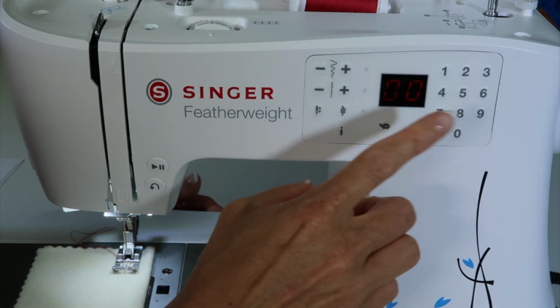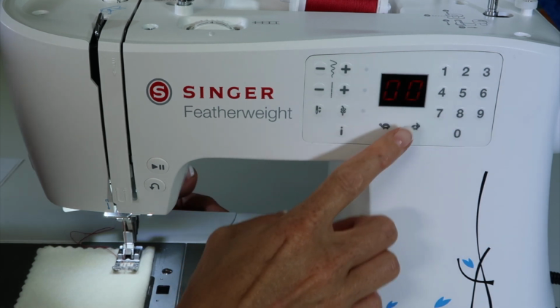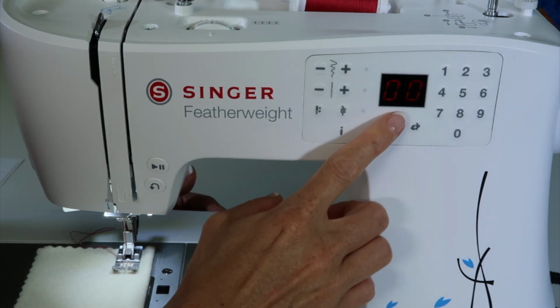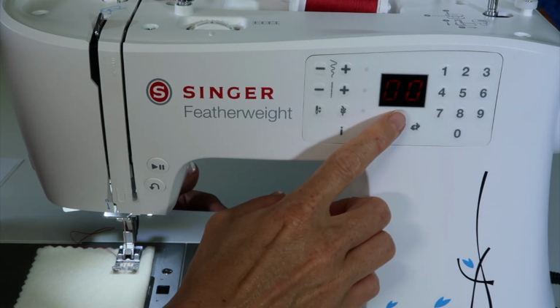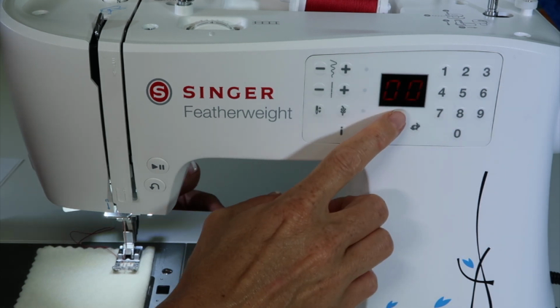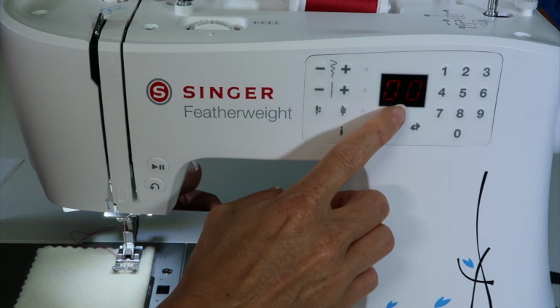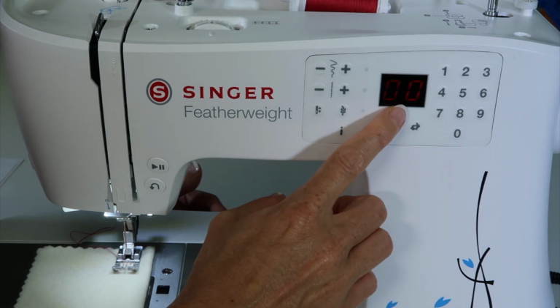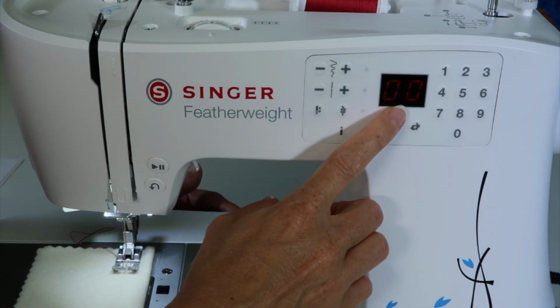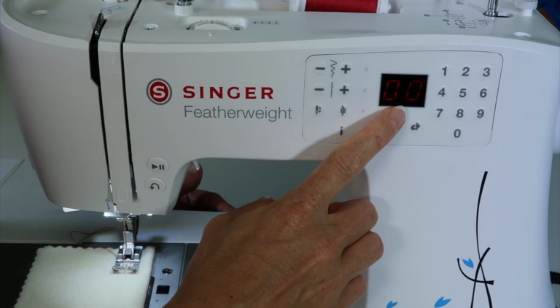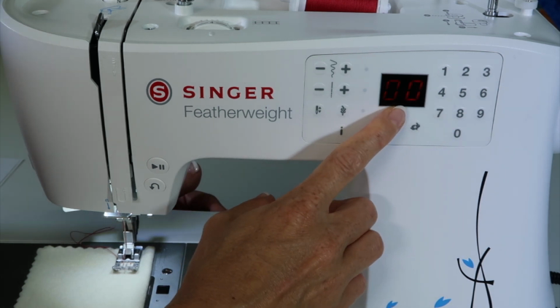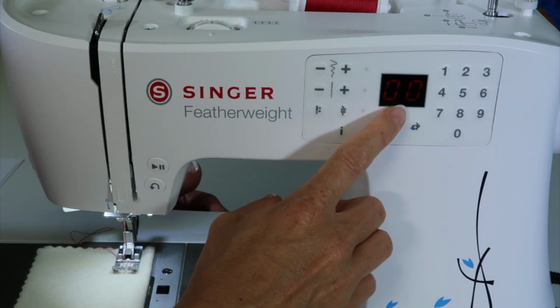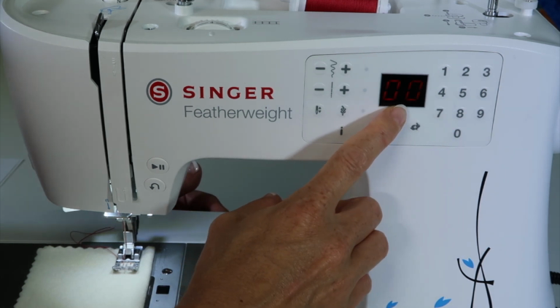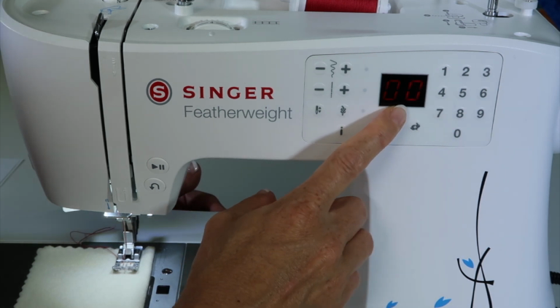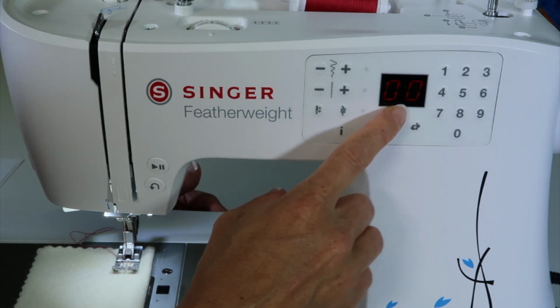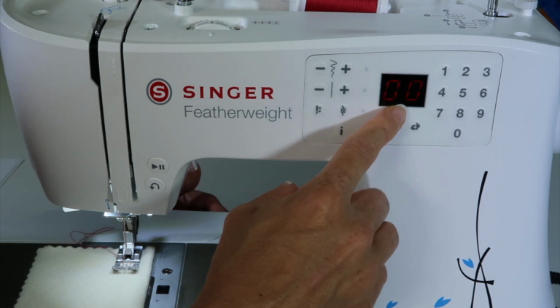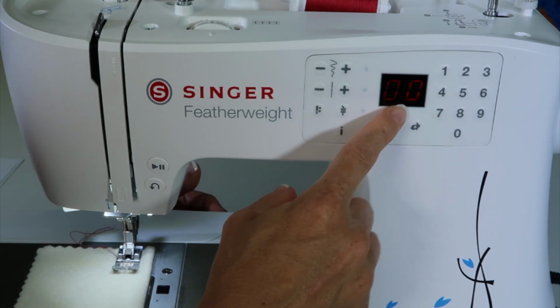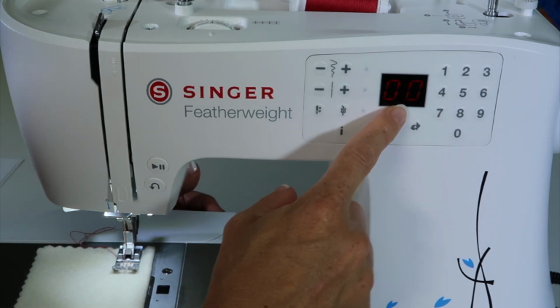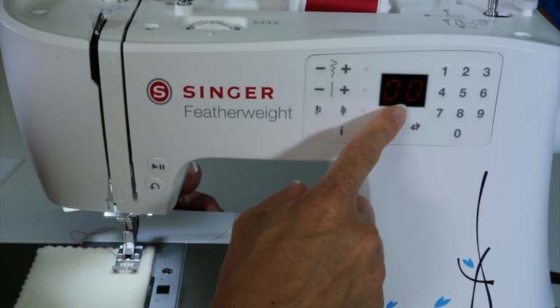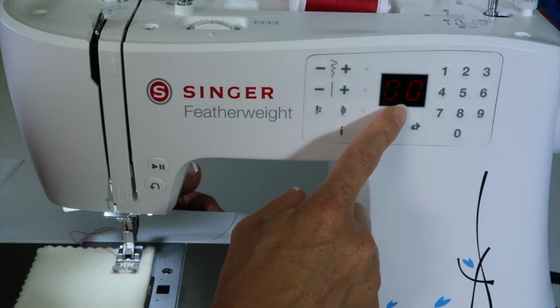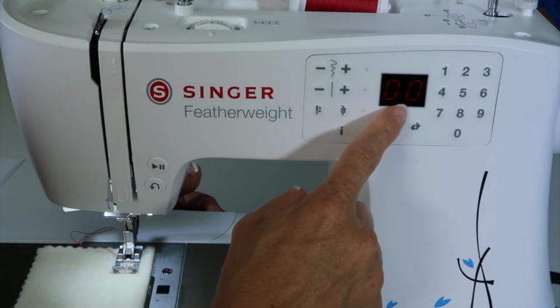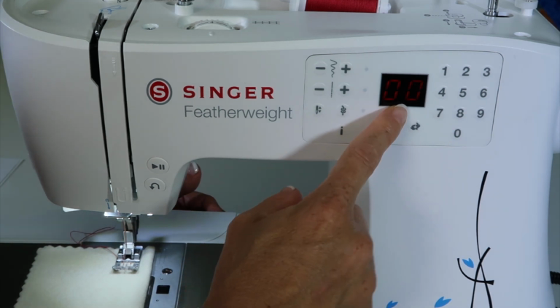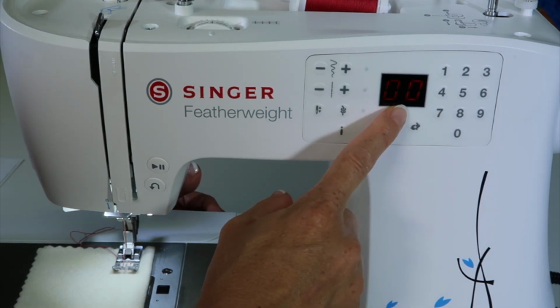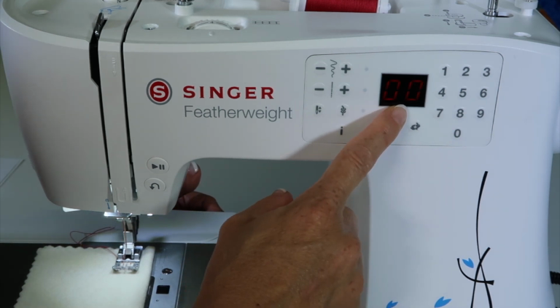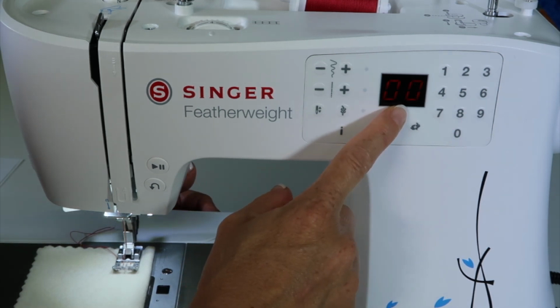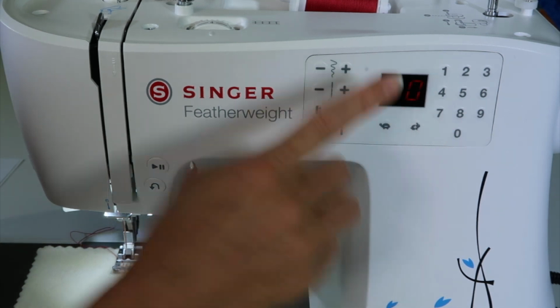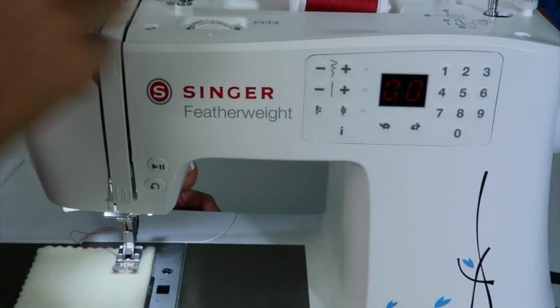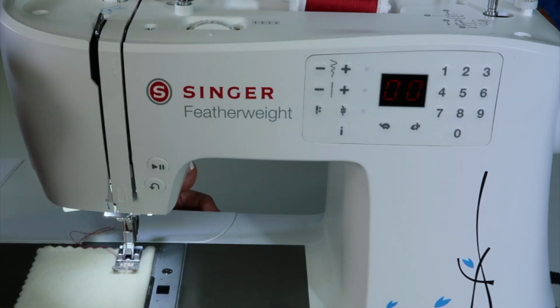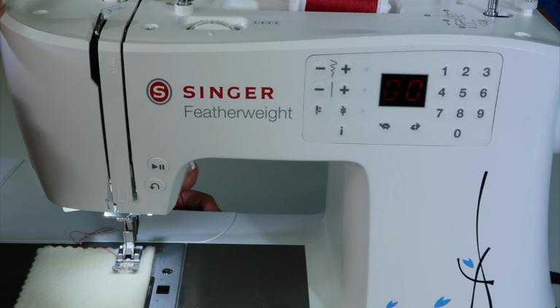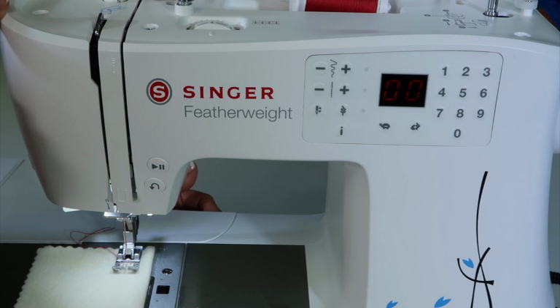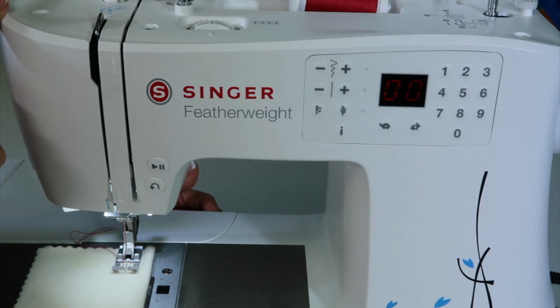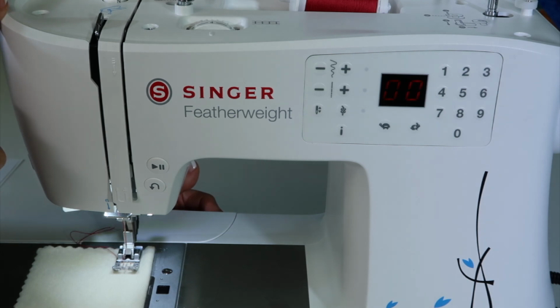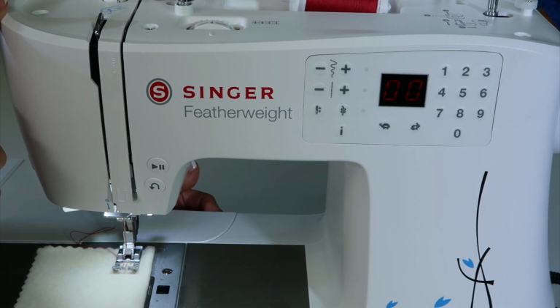When you turn the machine on, you'll go right to the straight stitch — zero, zero.